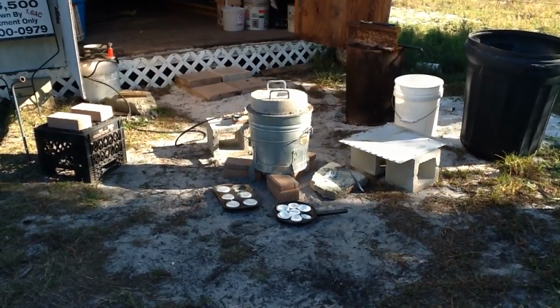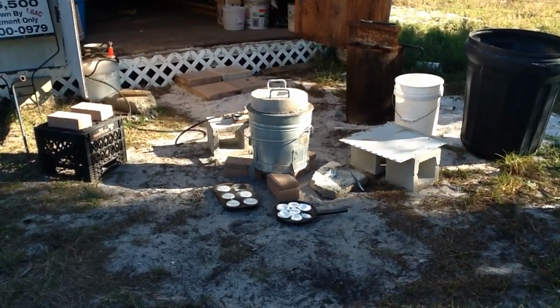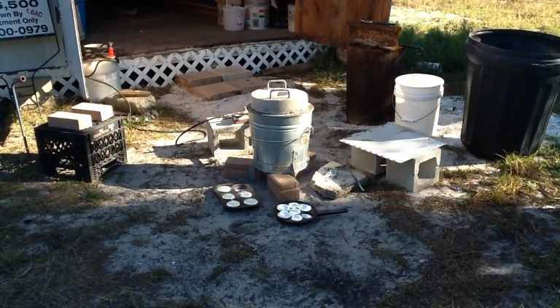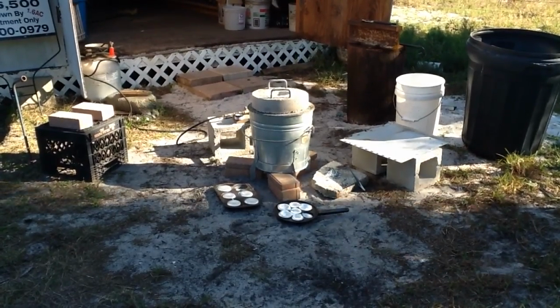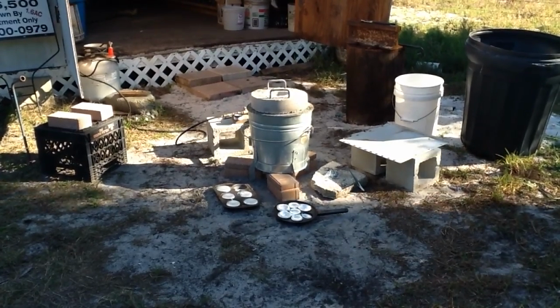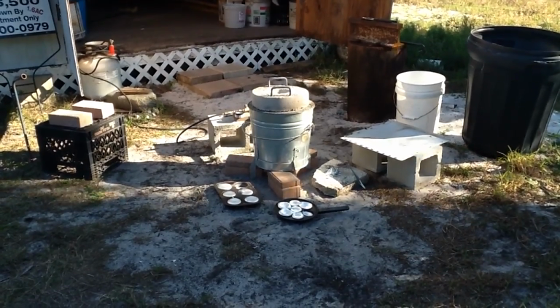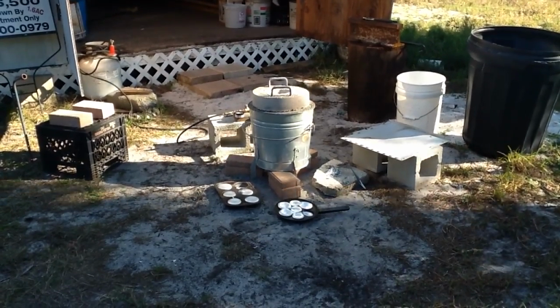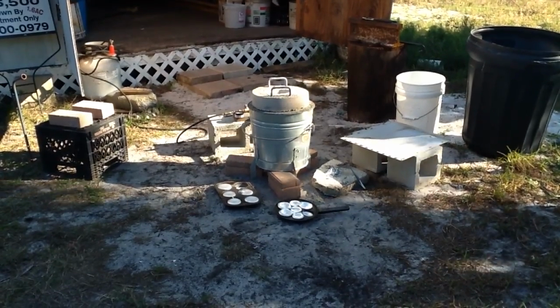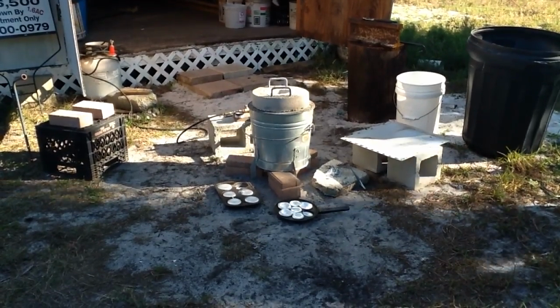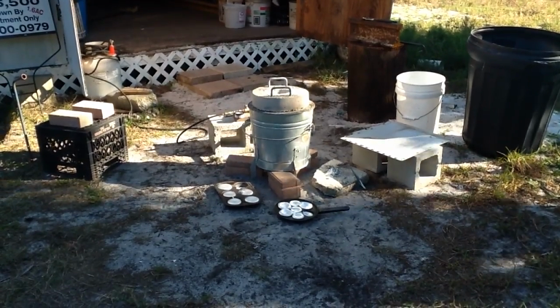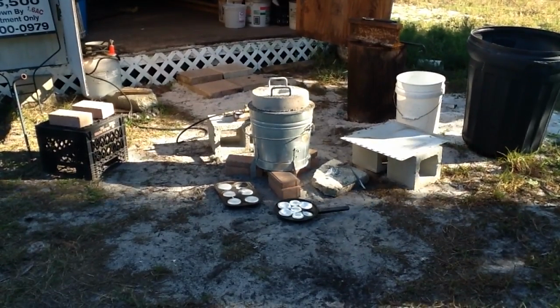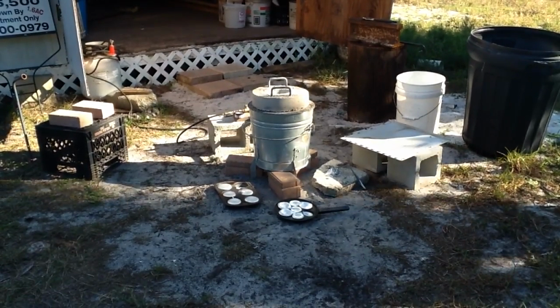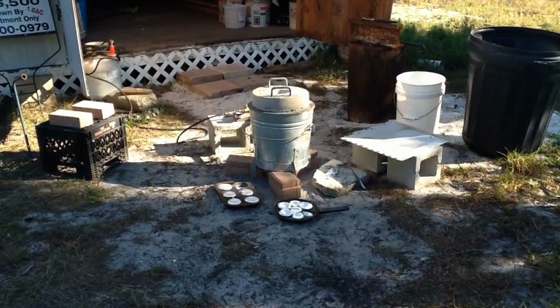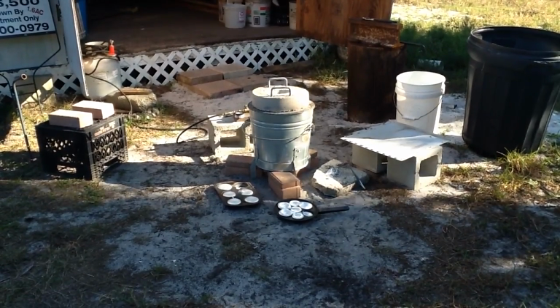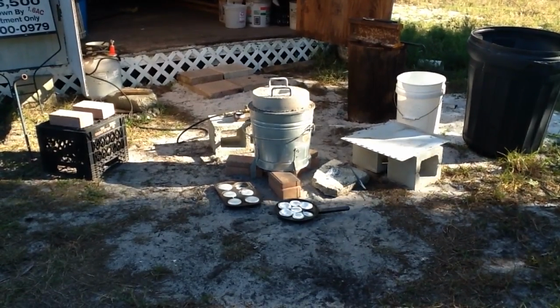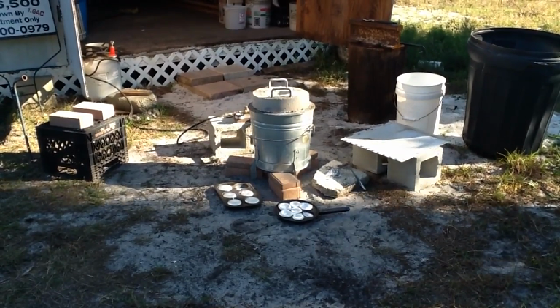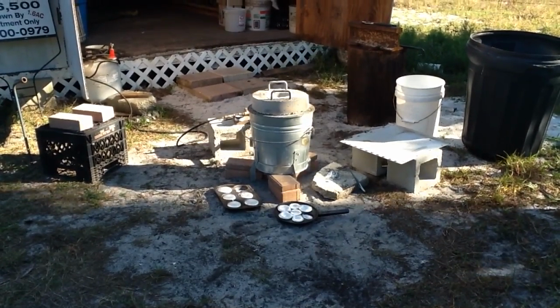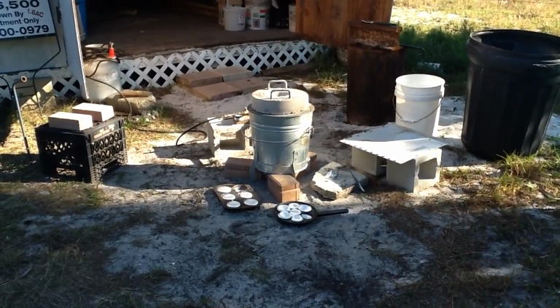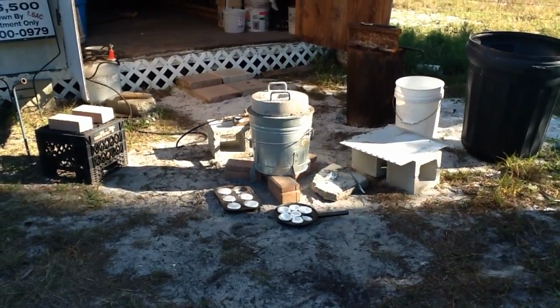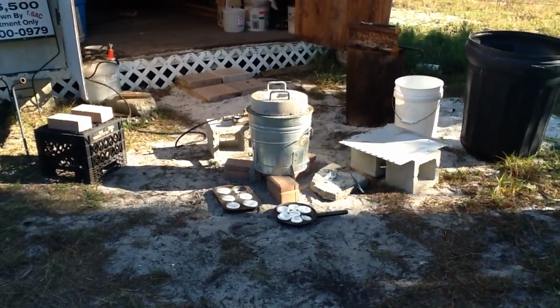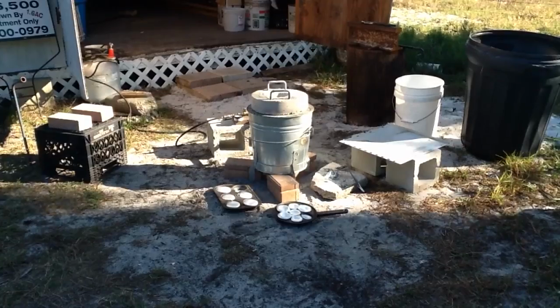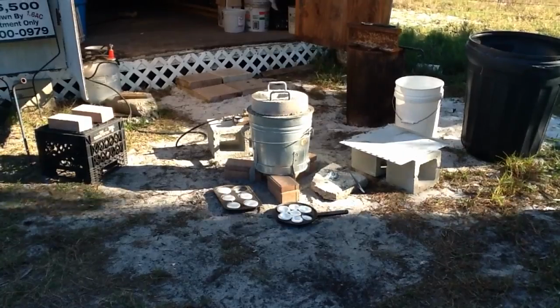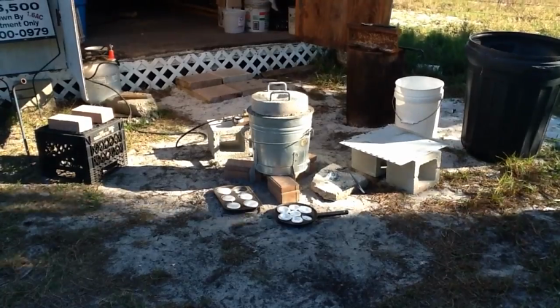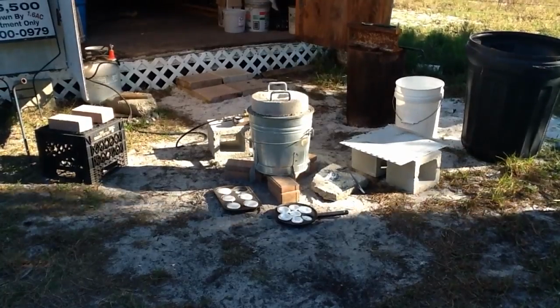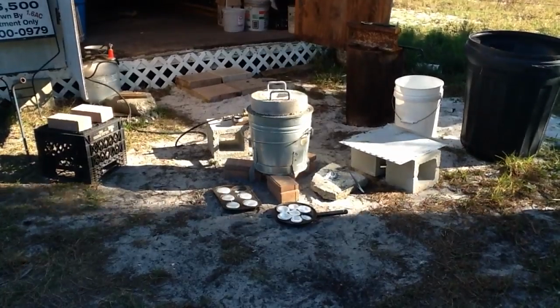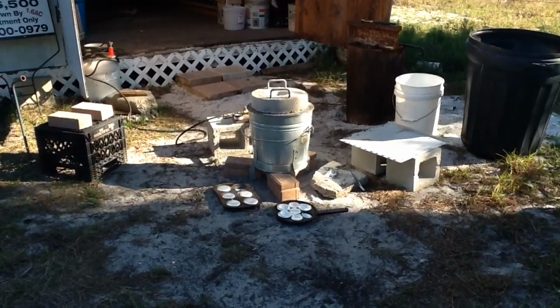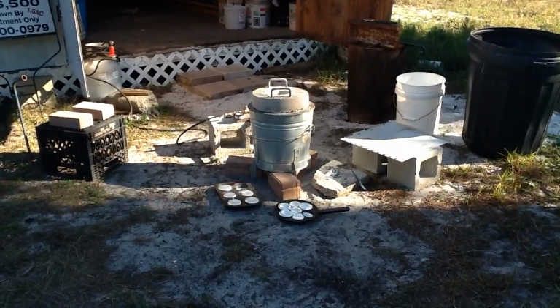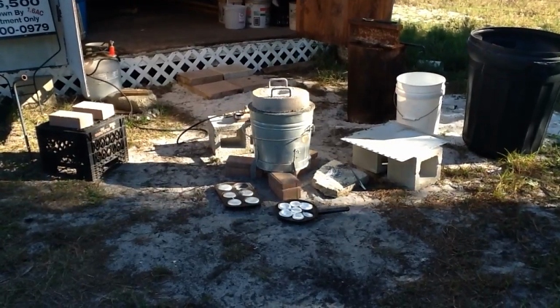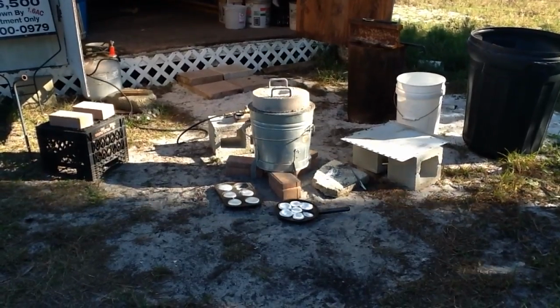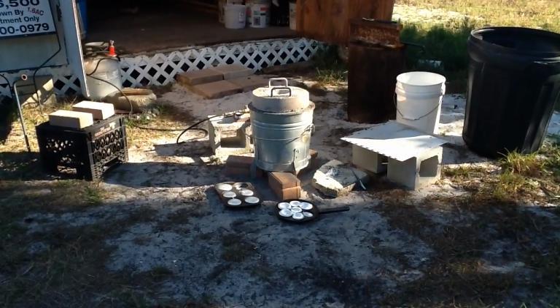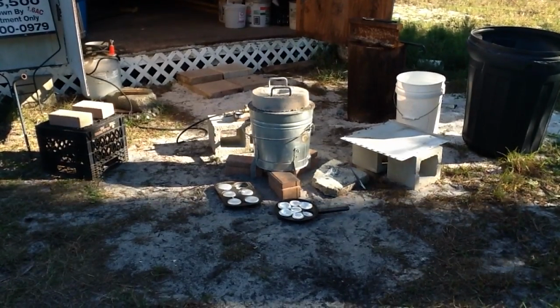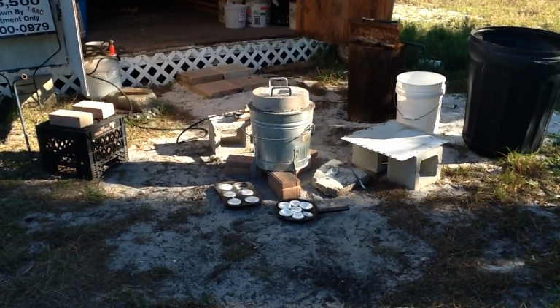Okay, stuff's cooled down for a little bit, so let's go ahead and dump this stuff out and see what we got.